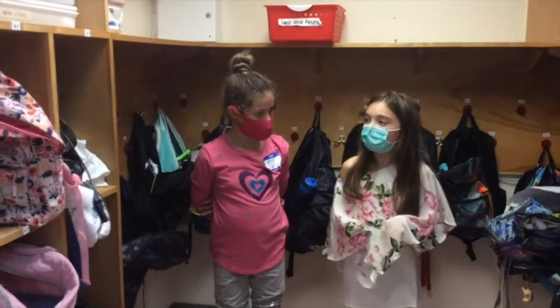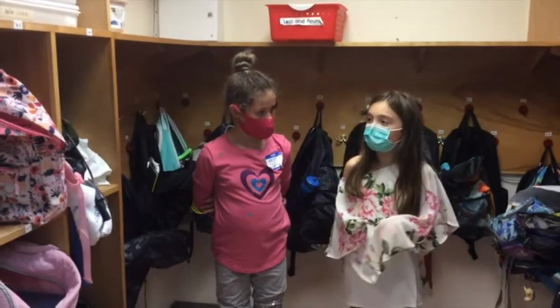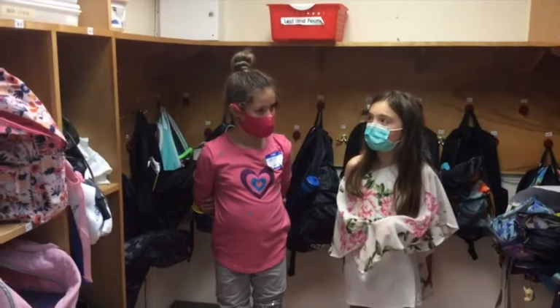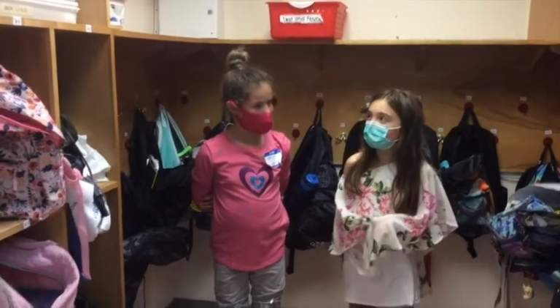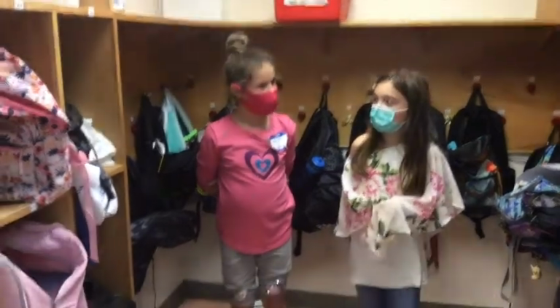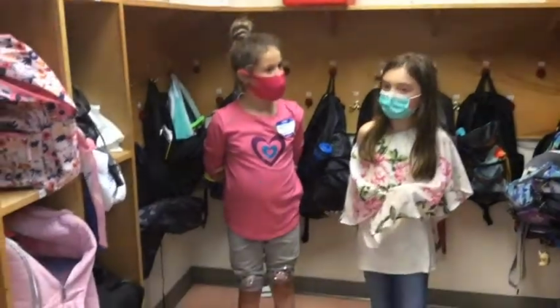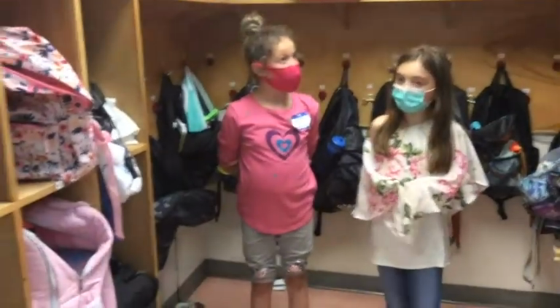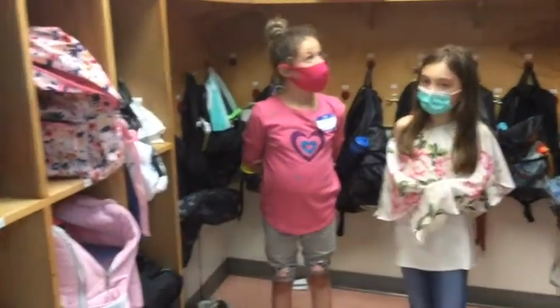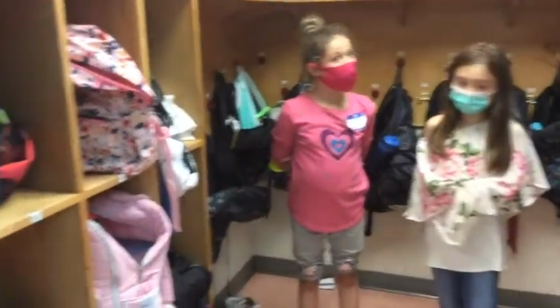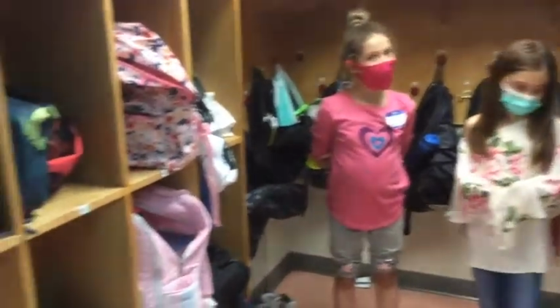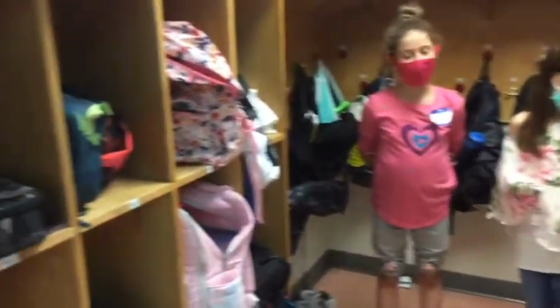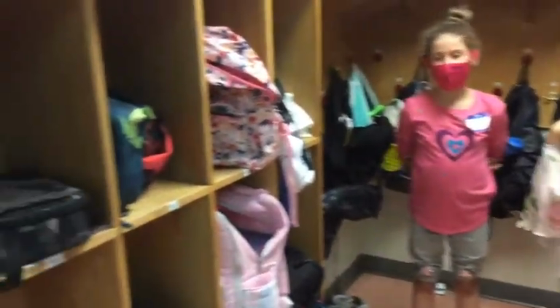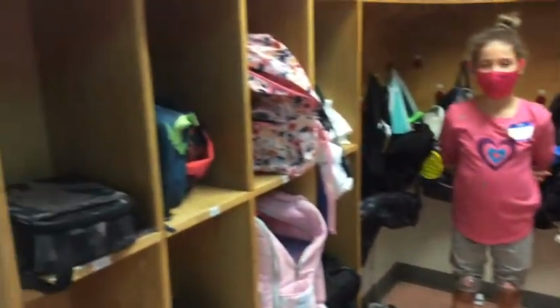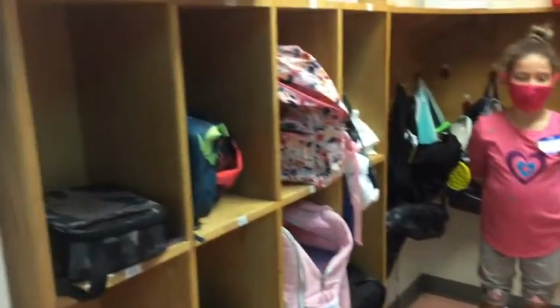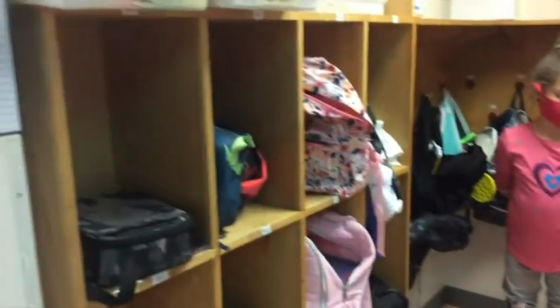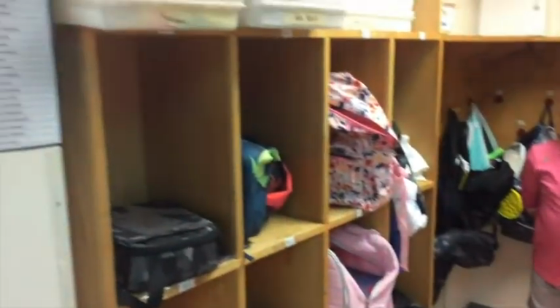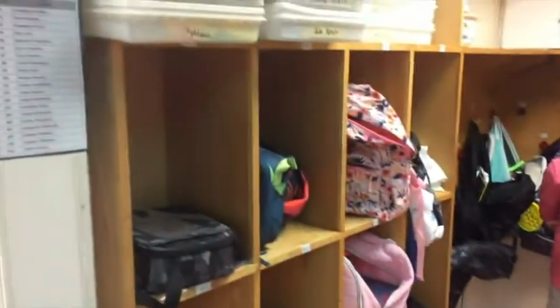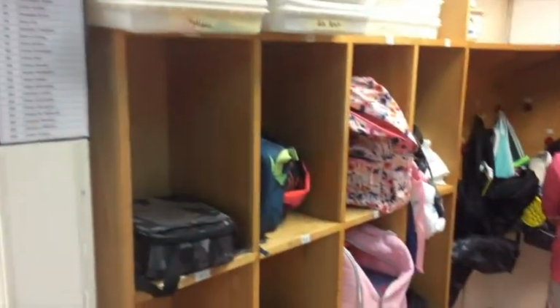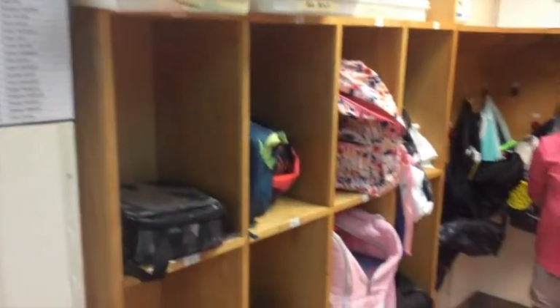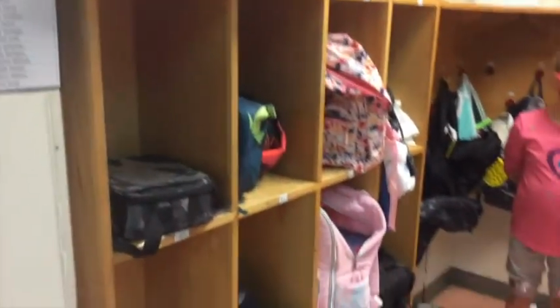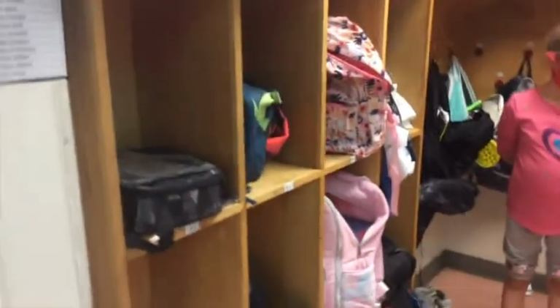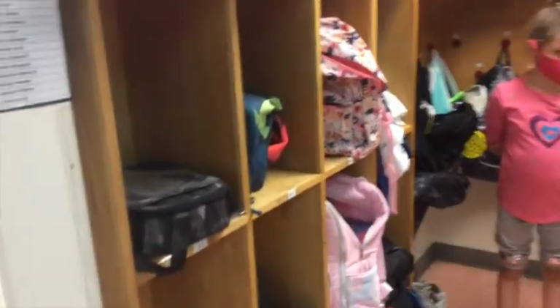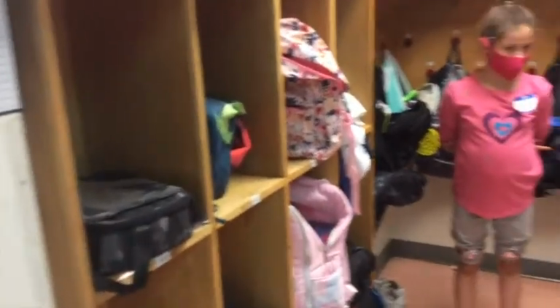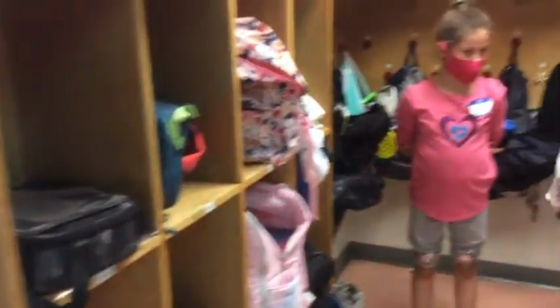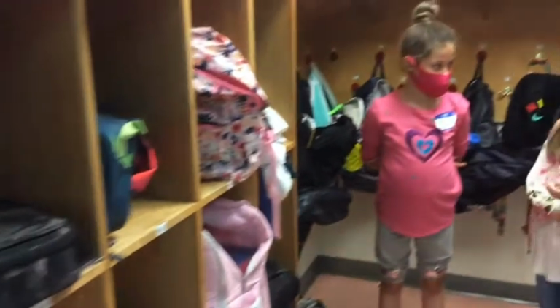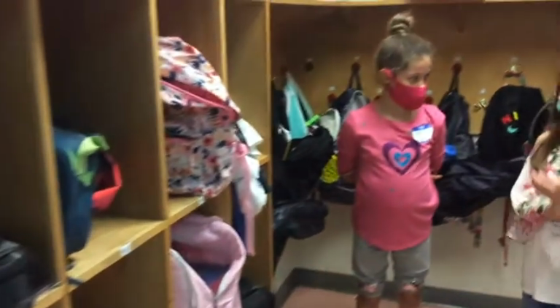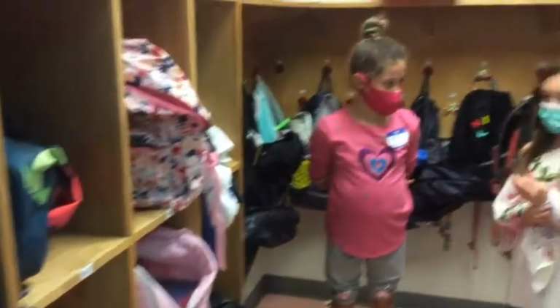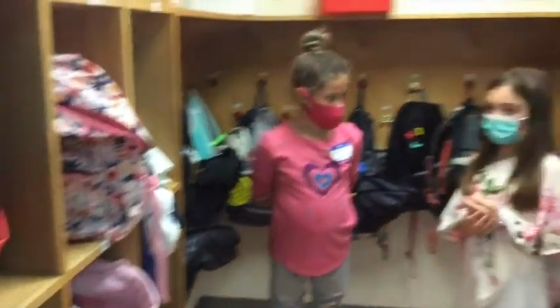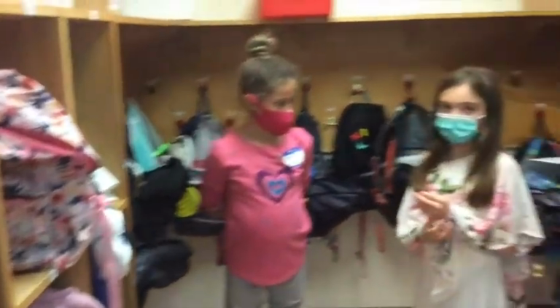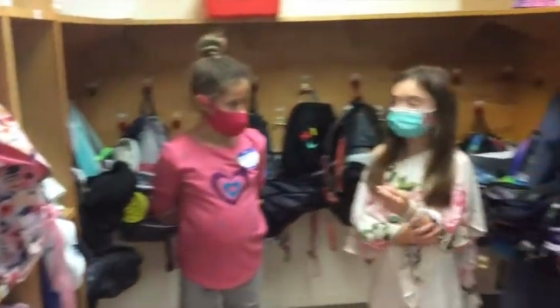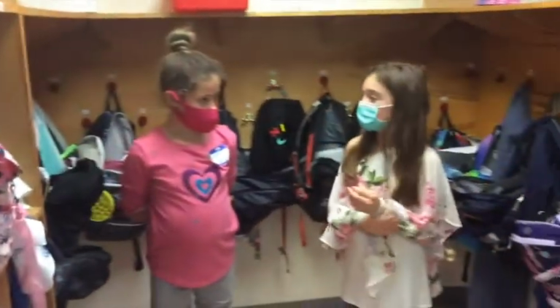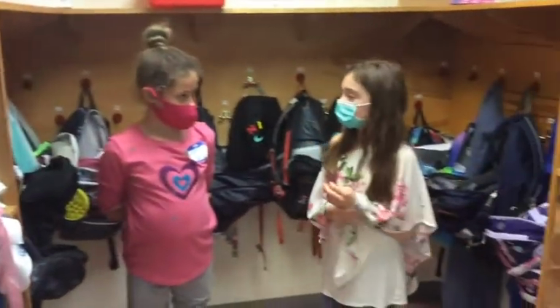This is our cubby space. We keep our bags, coats, and all different stuff in here that belongs to us.